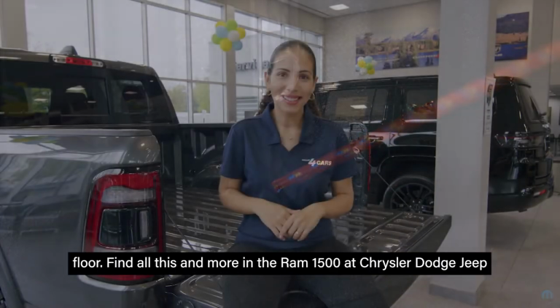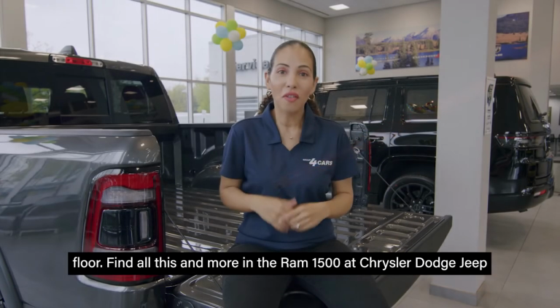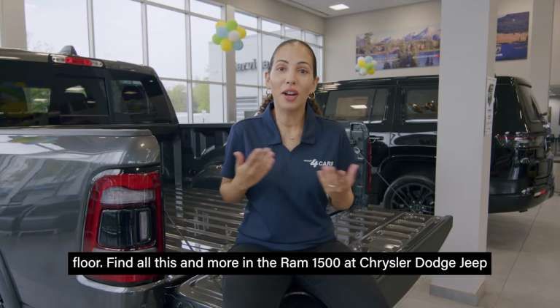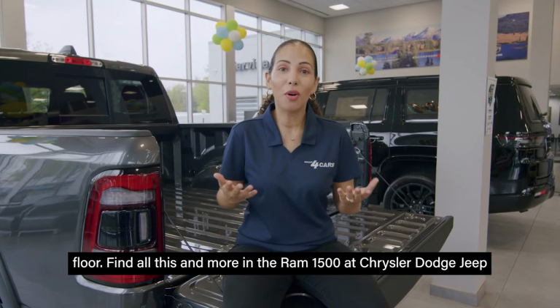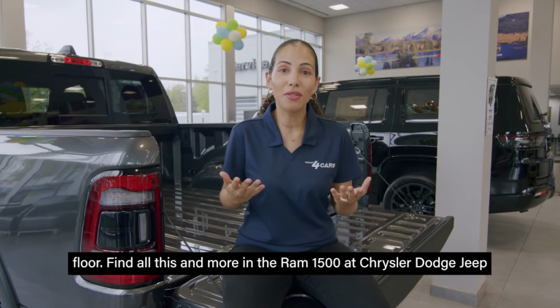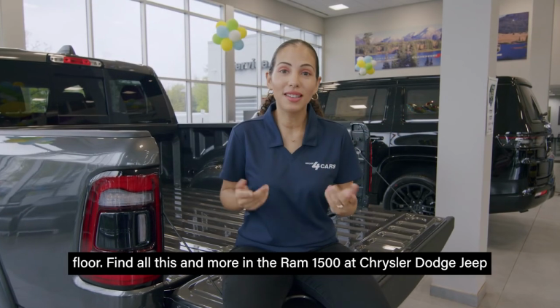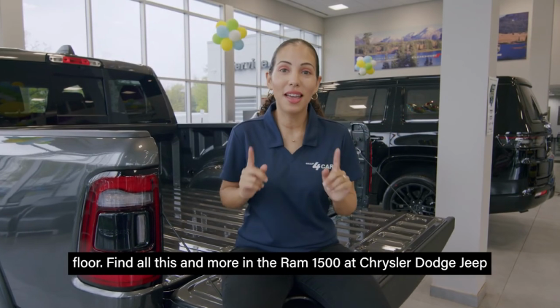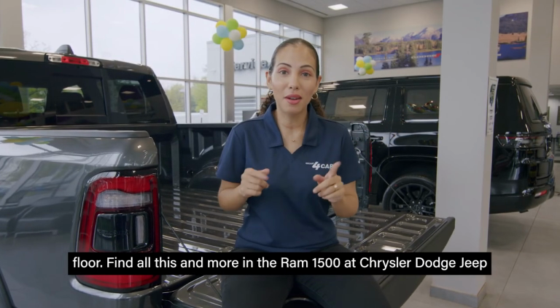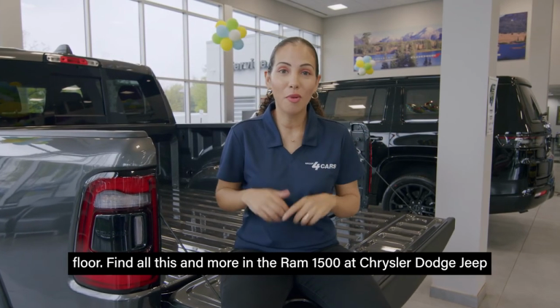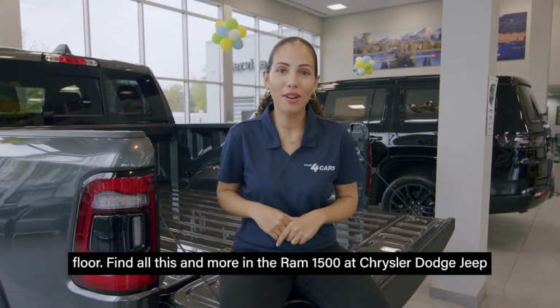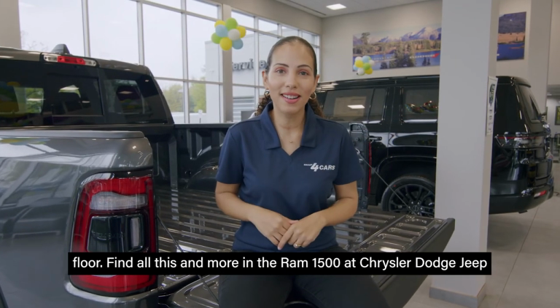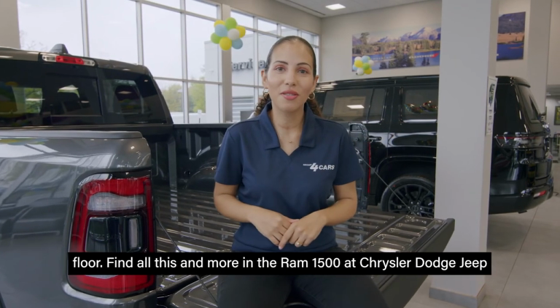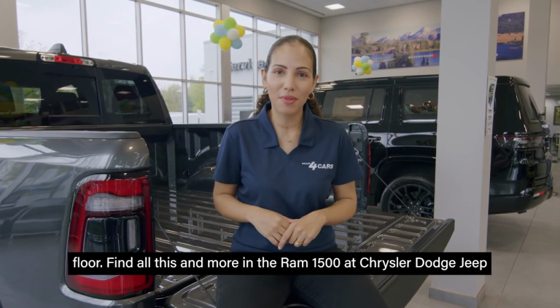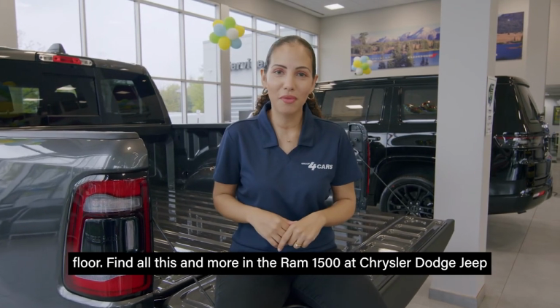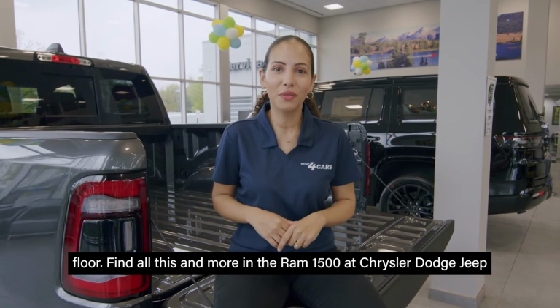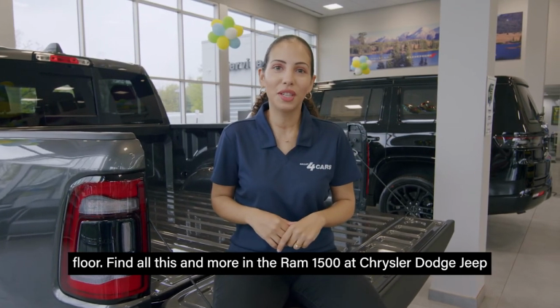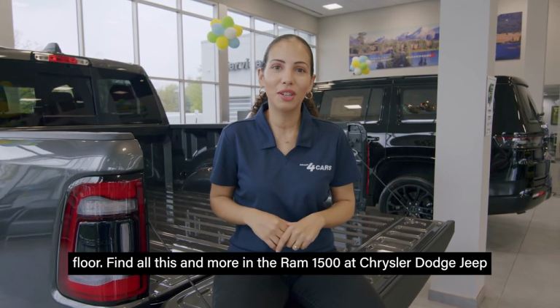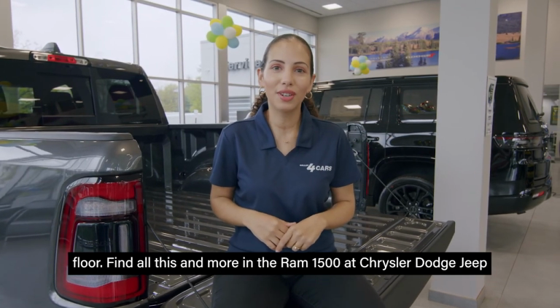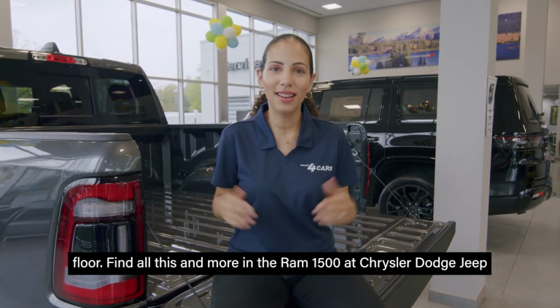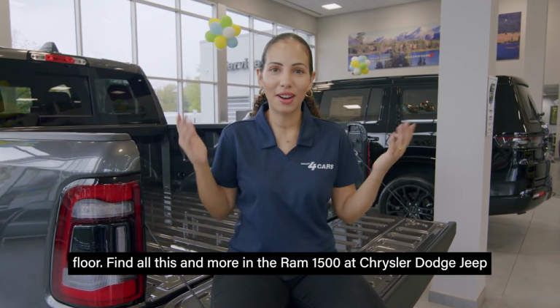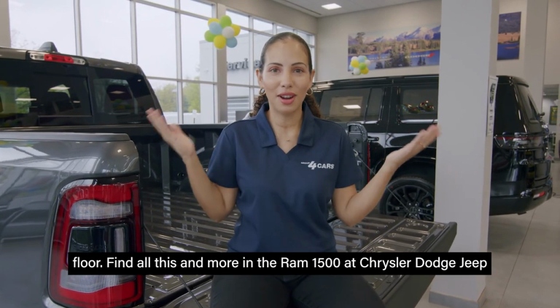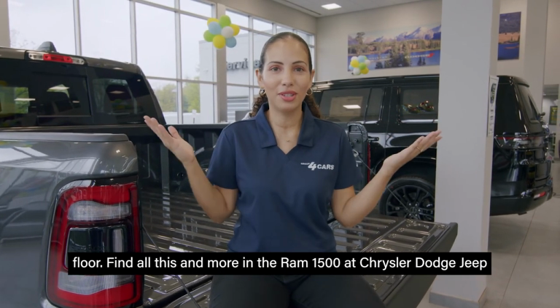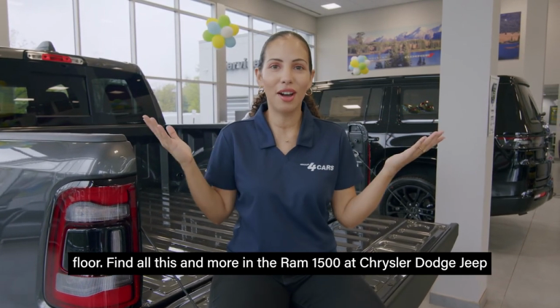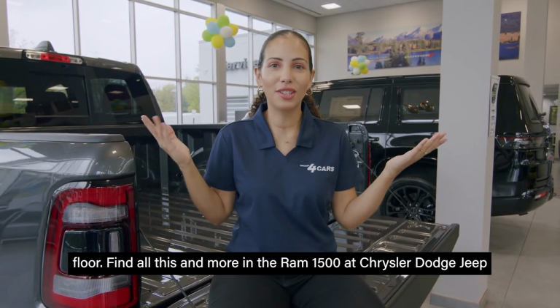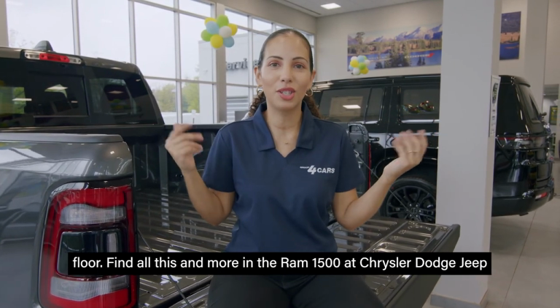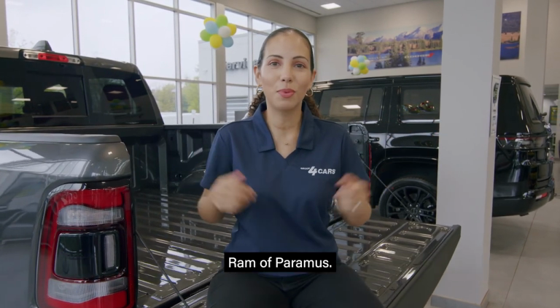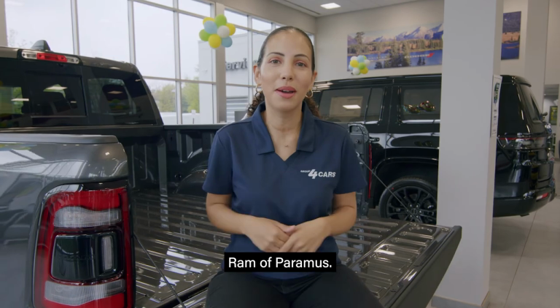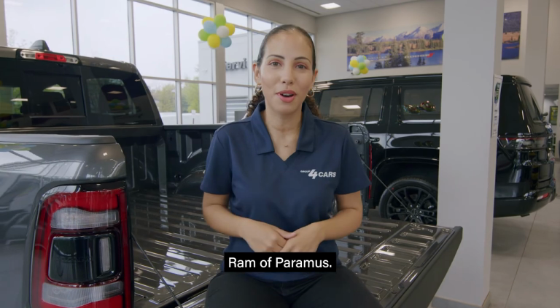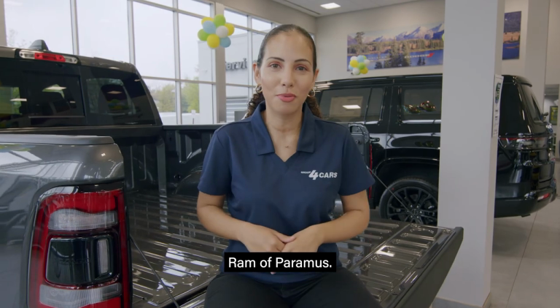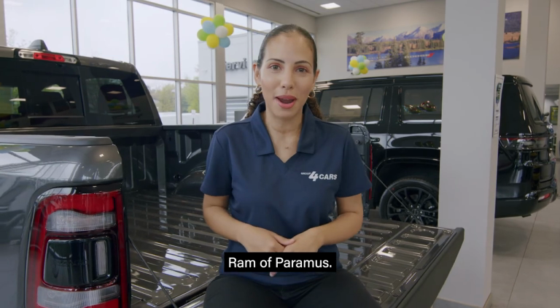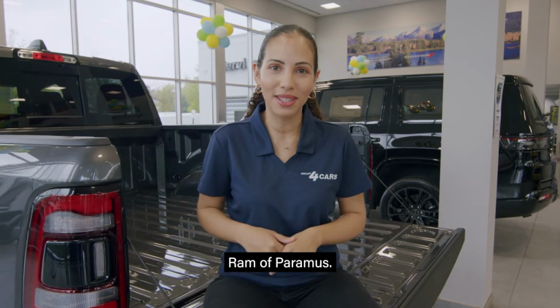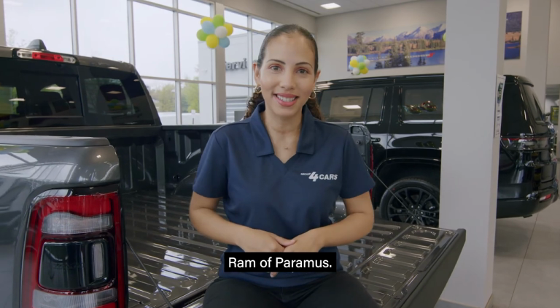Find all this and more in the Ram 1500 at Chrysler Dodge Jeep Ram of Paramus.